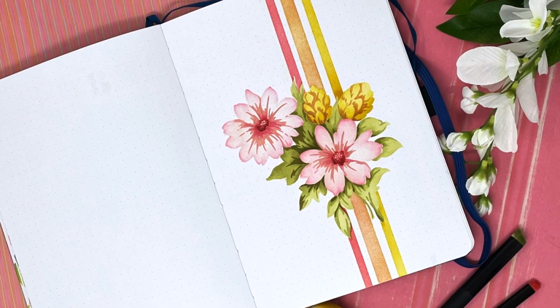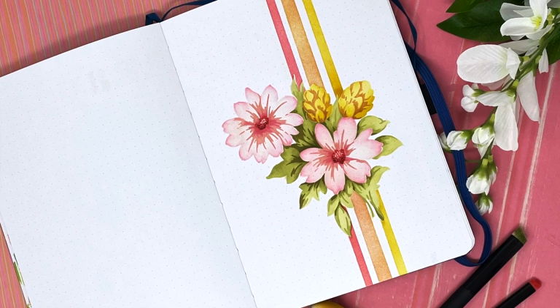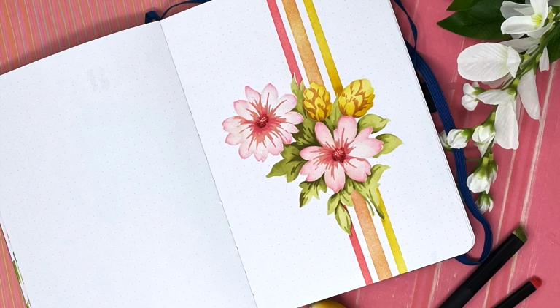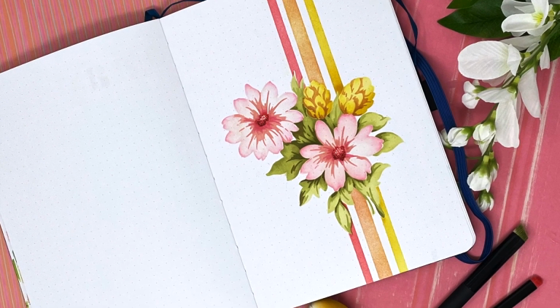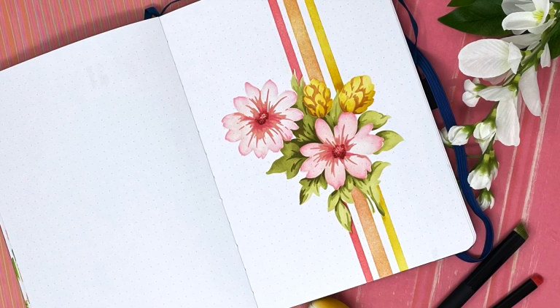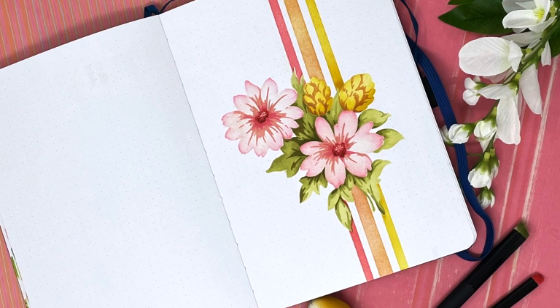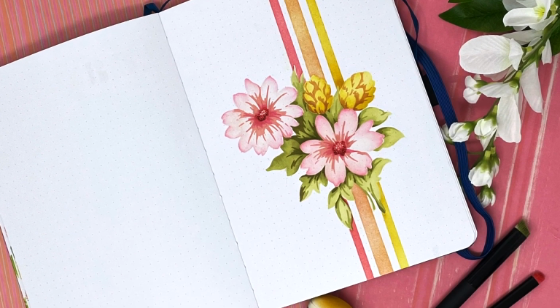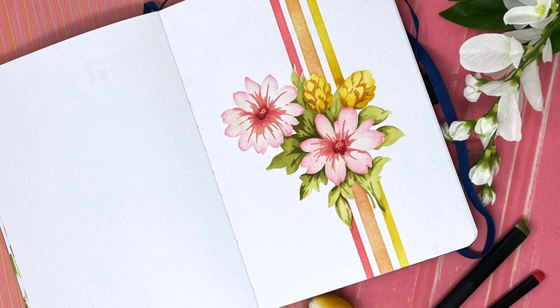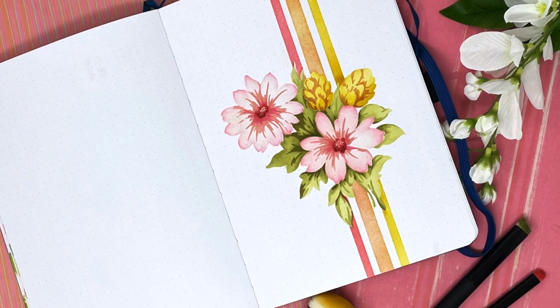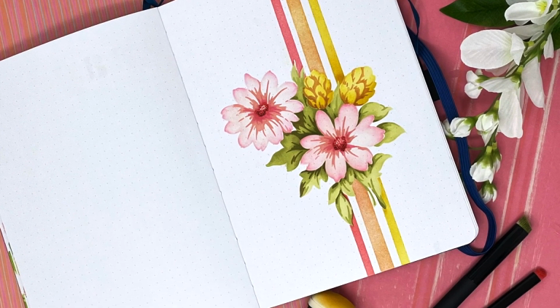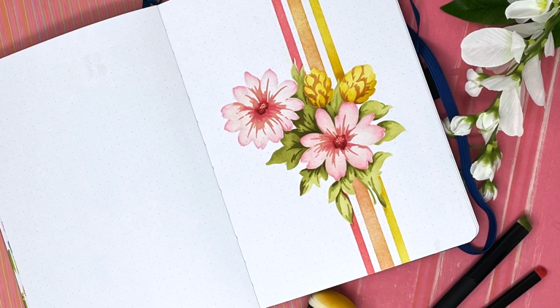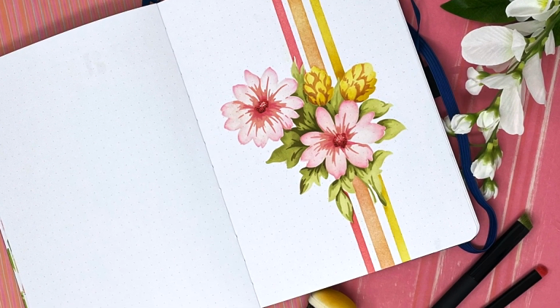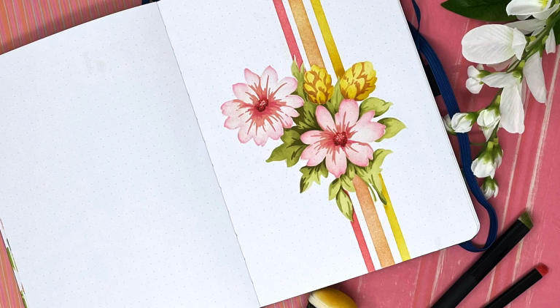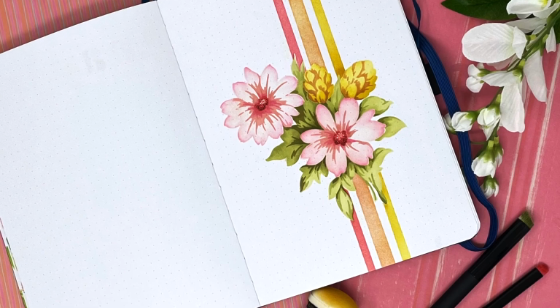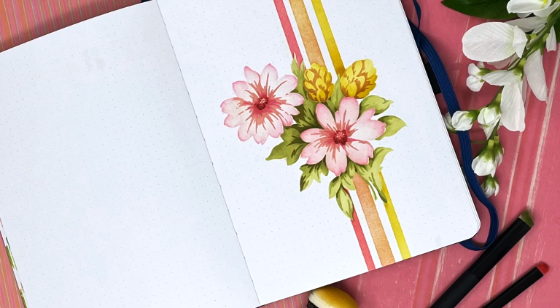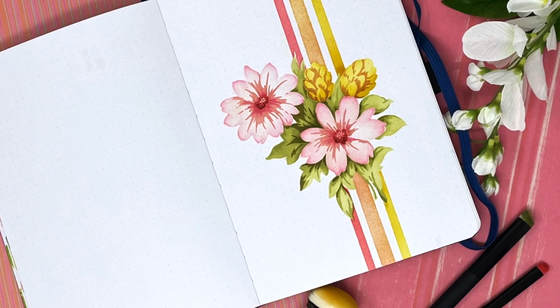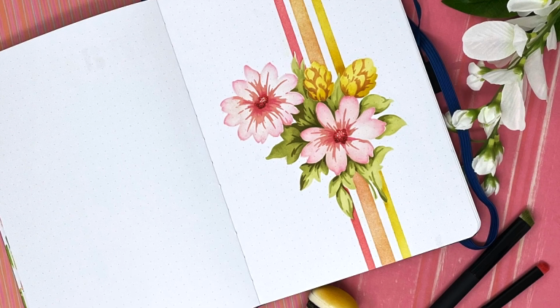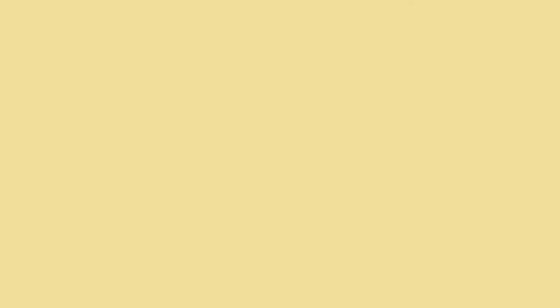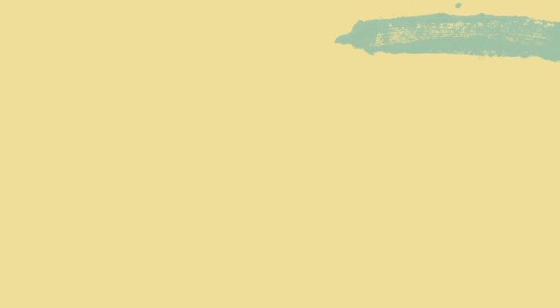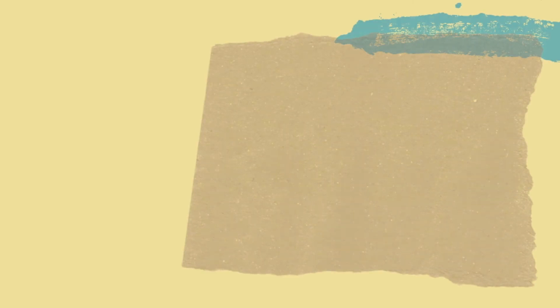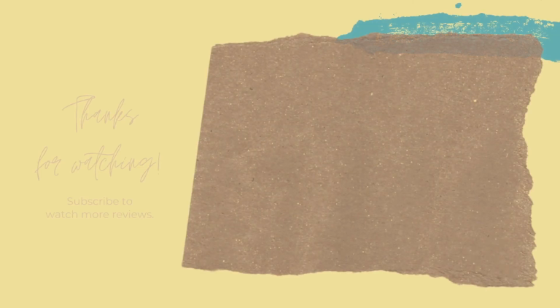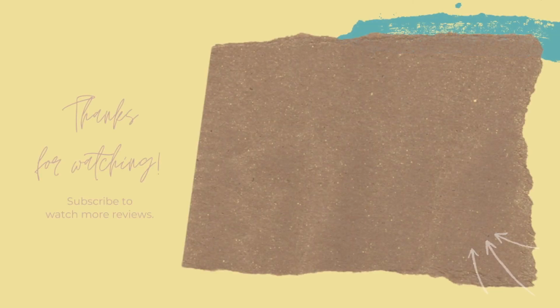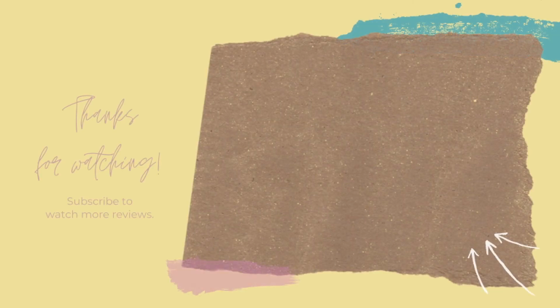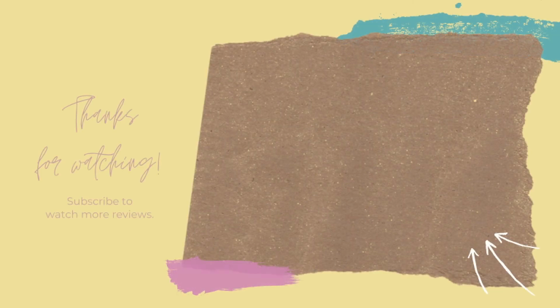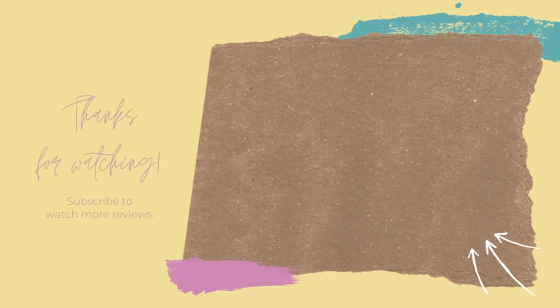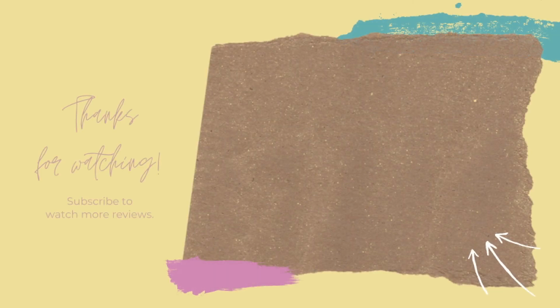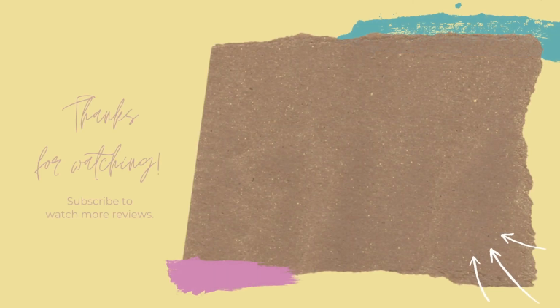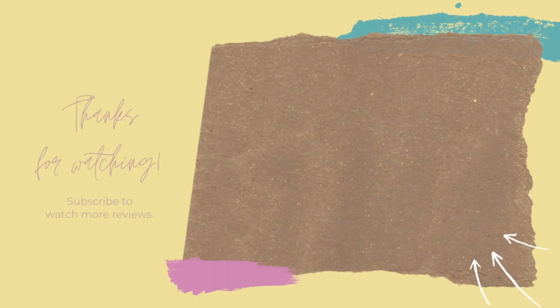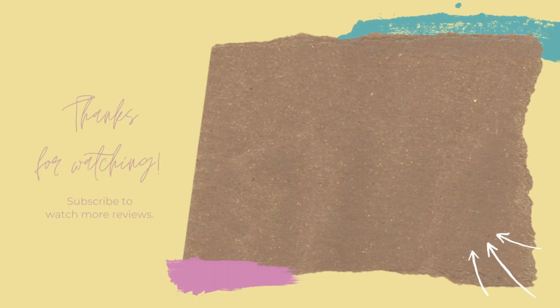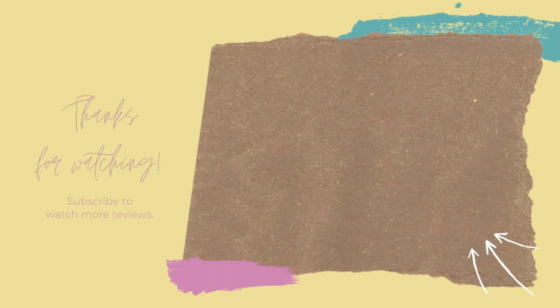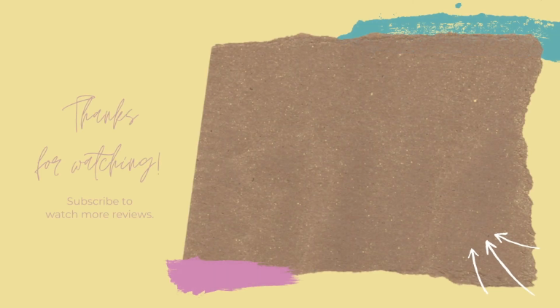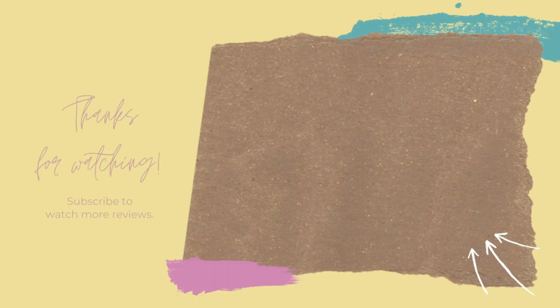I hope that gave you some great ideas. Thanks for watching — I hope you subscribe and hope to see you back real soon.